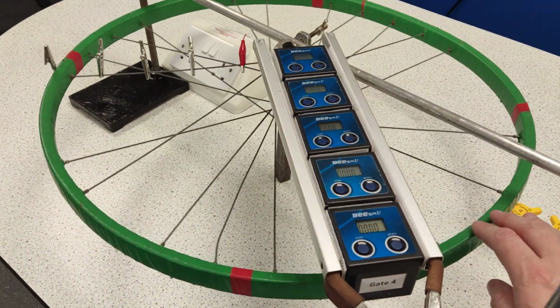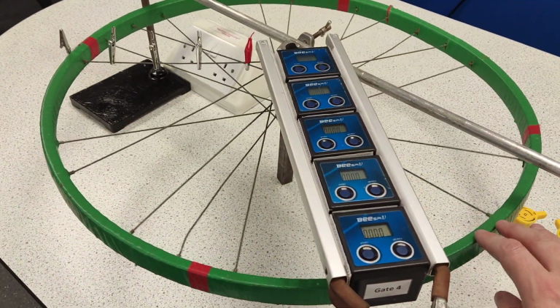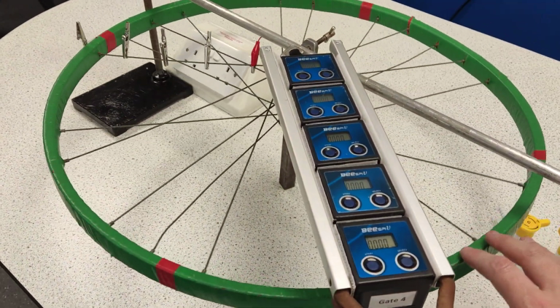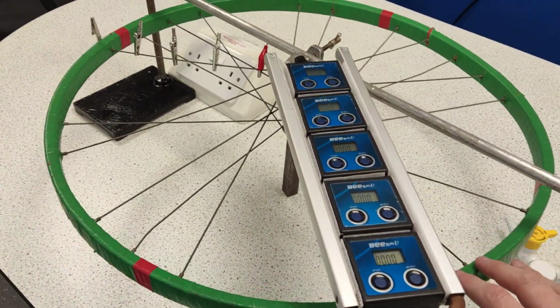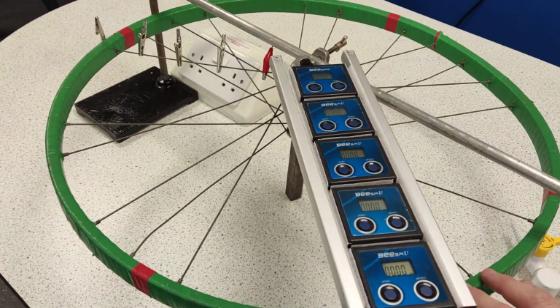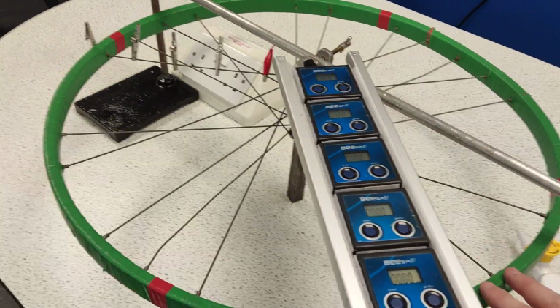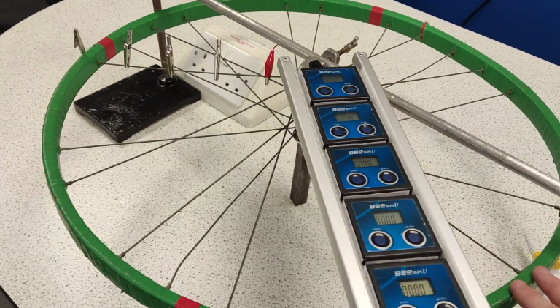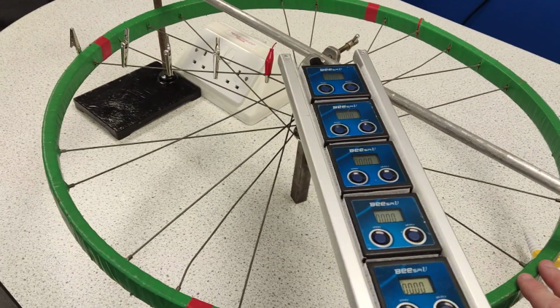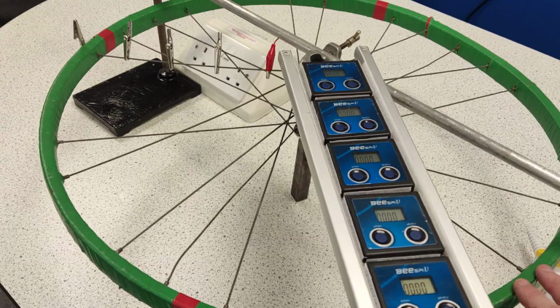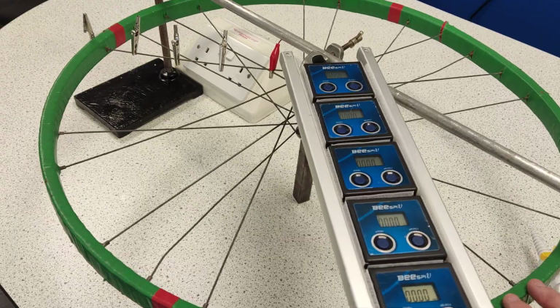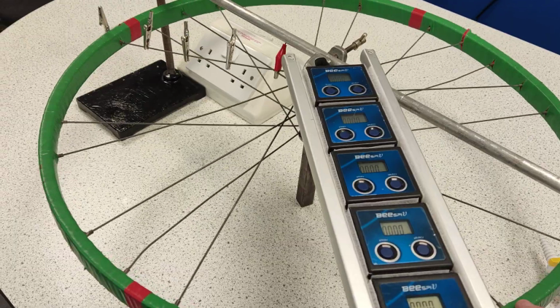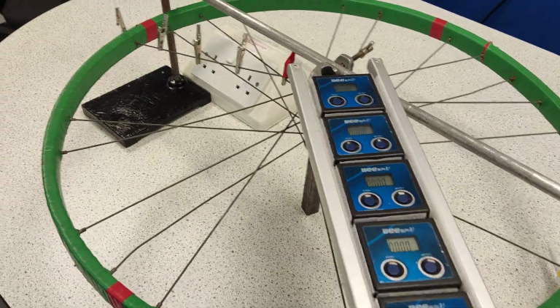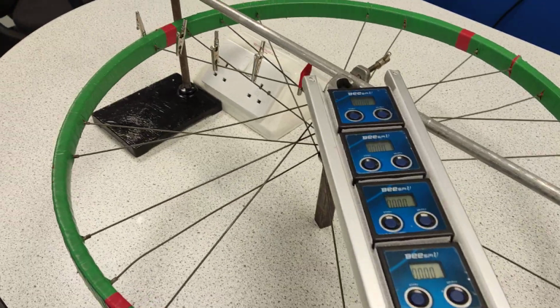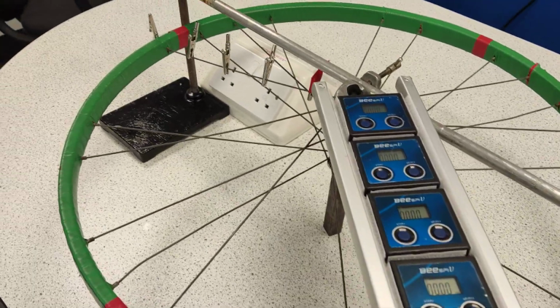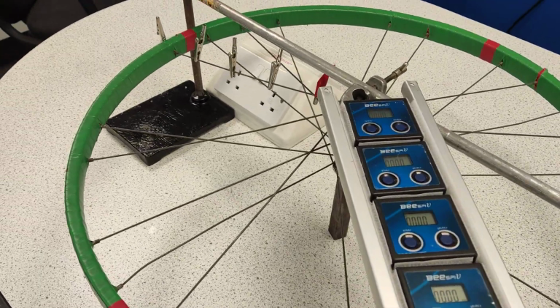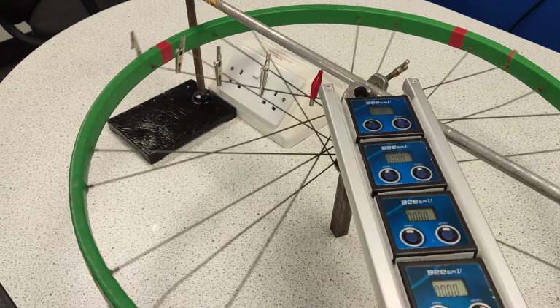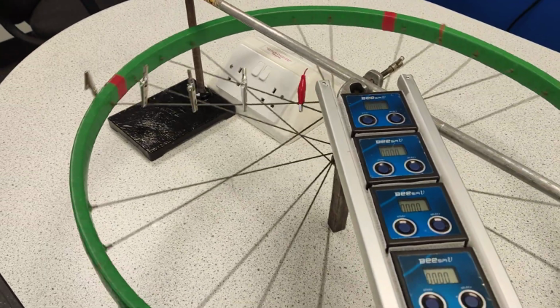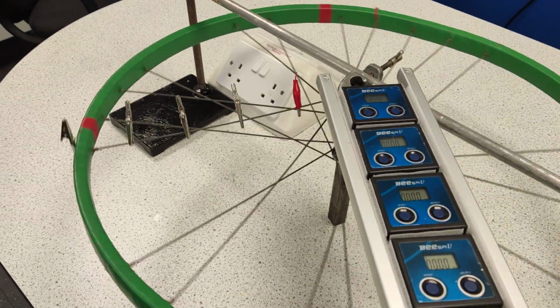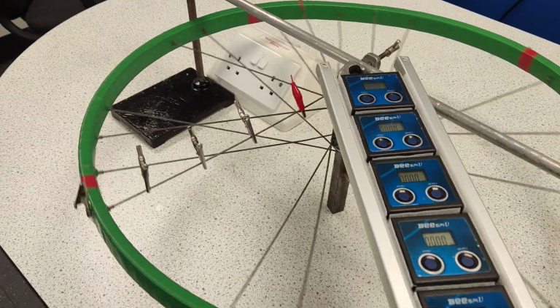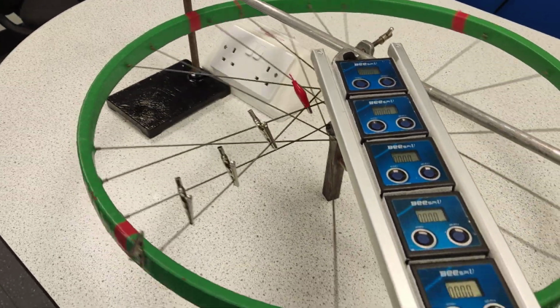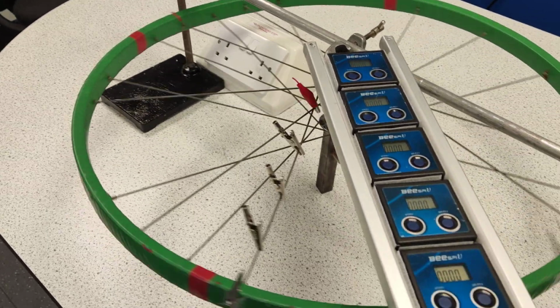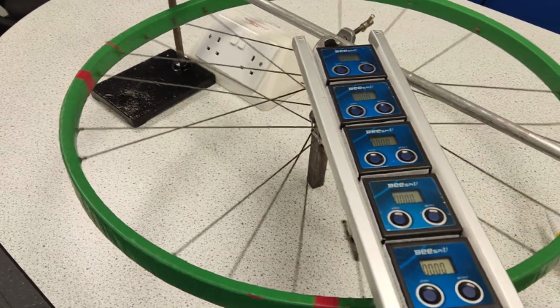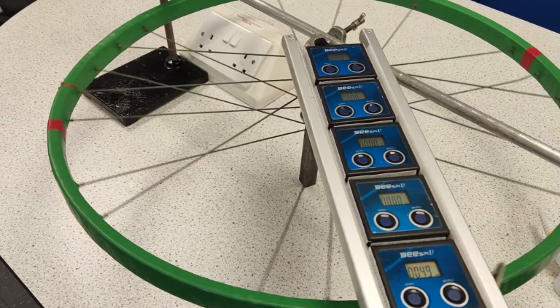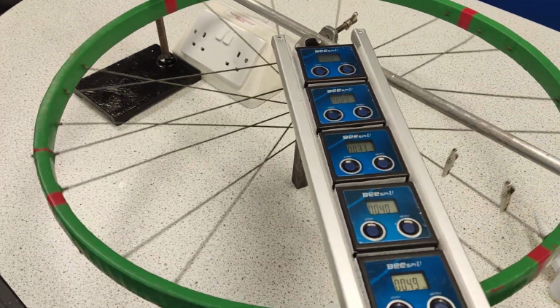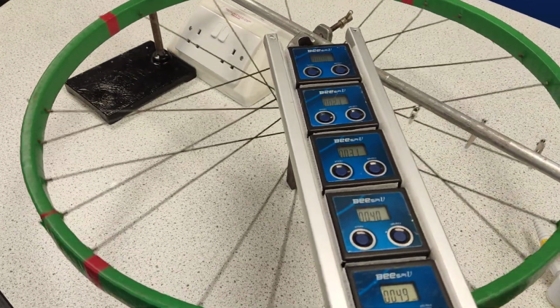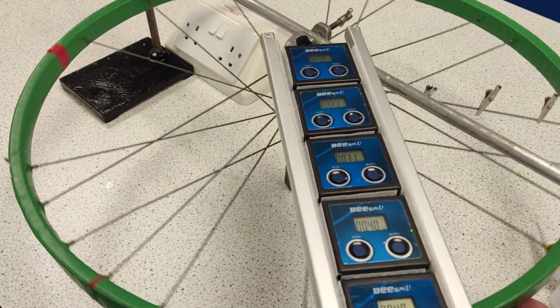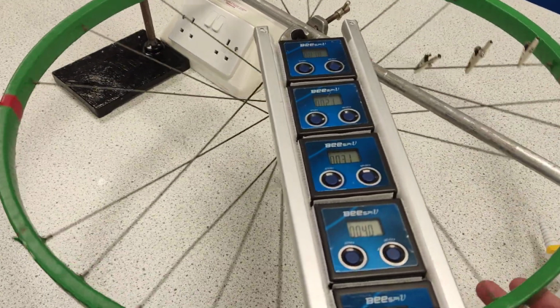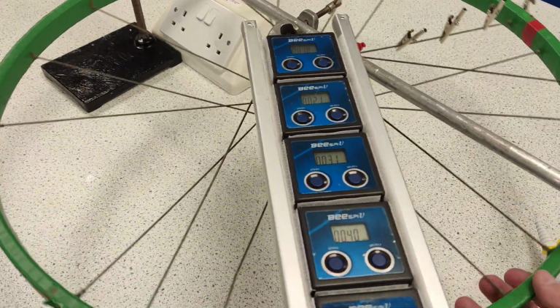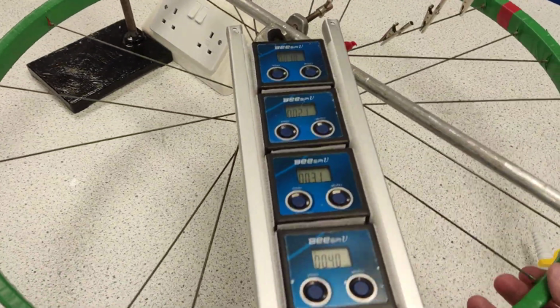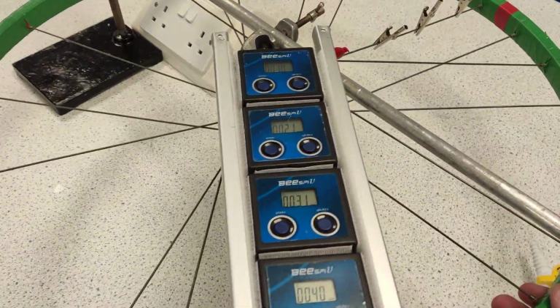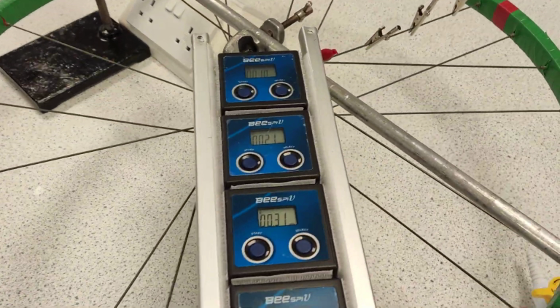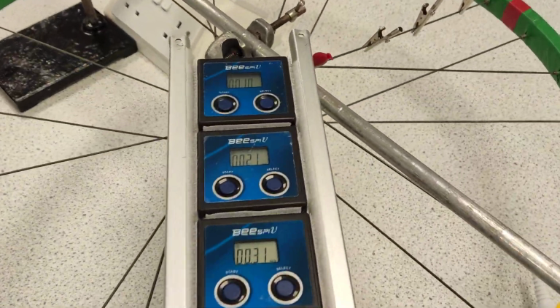I've got a spinny wheel with some croc clips. So let's watch the croc clips go — they're going to go round, and off they go.